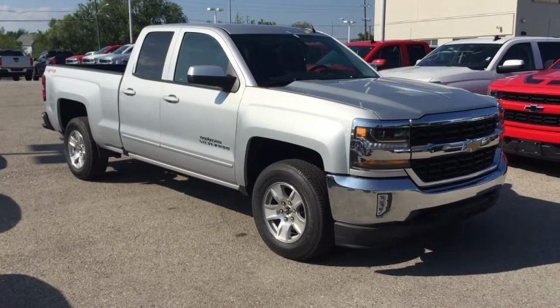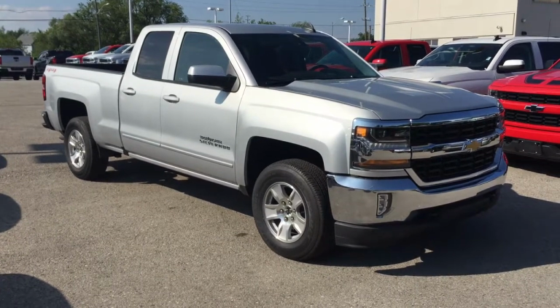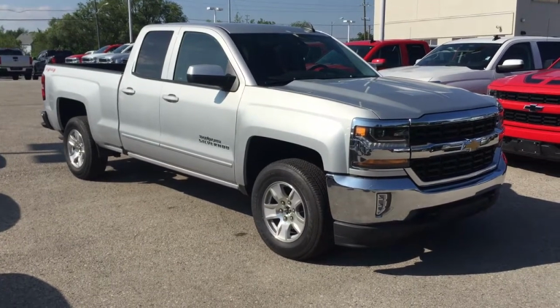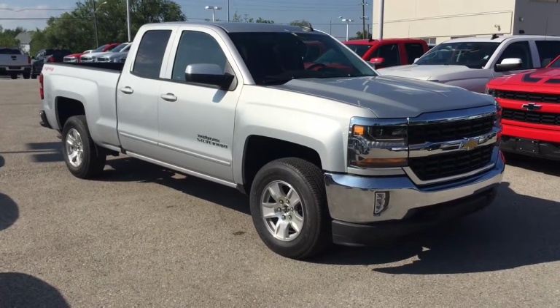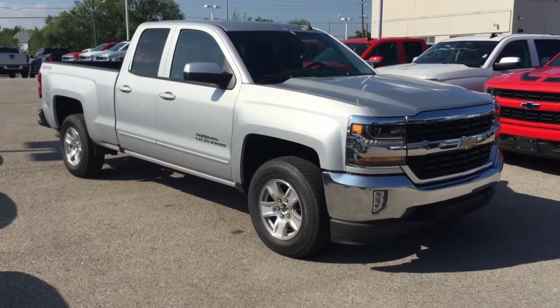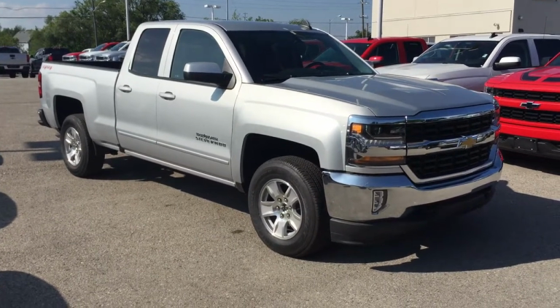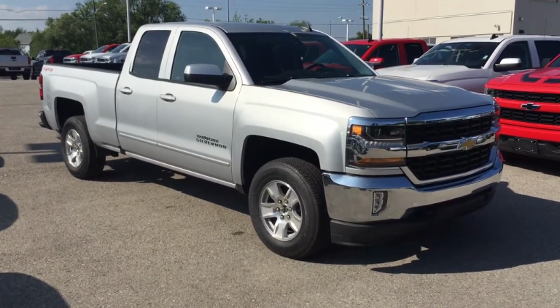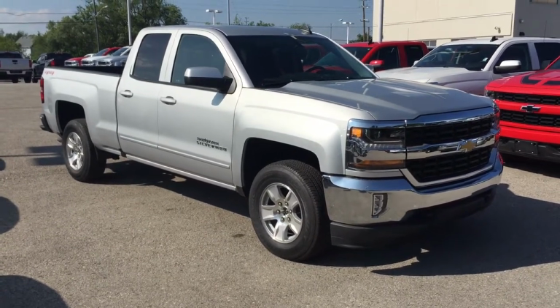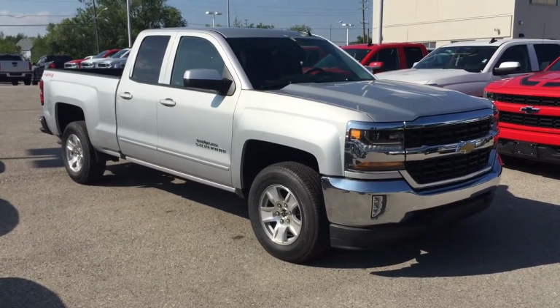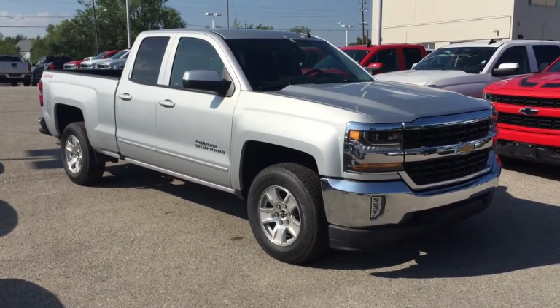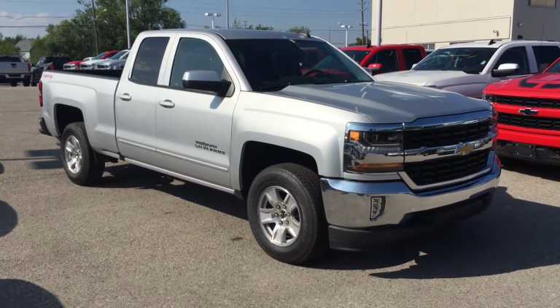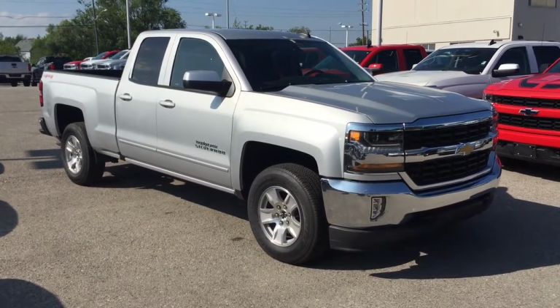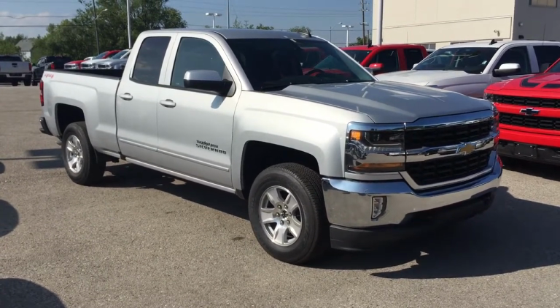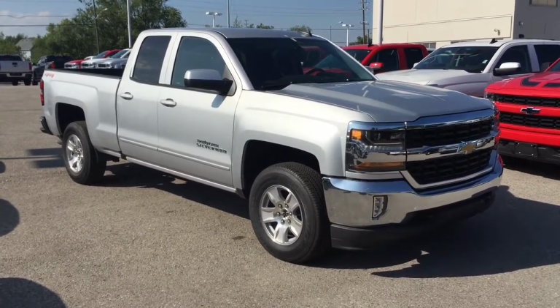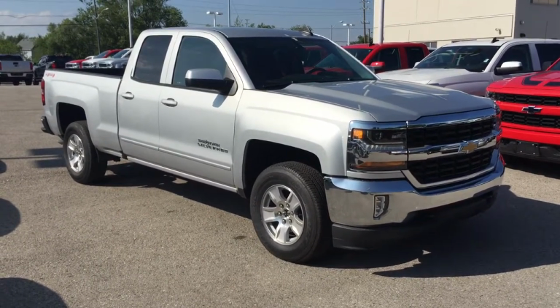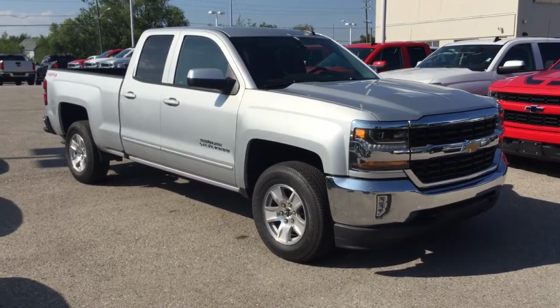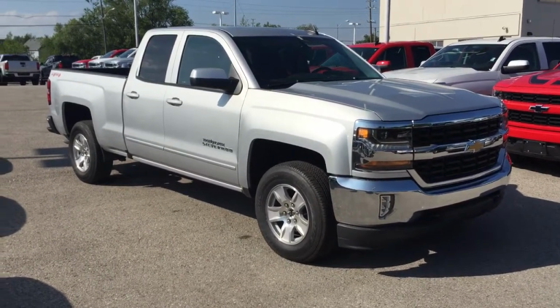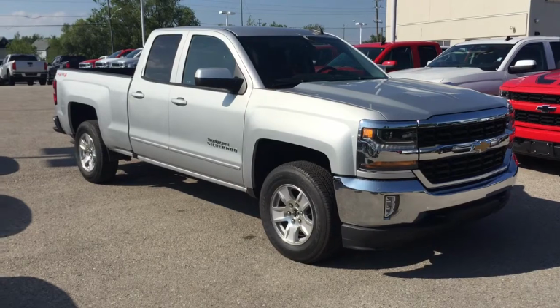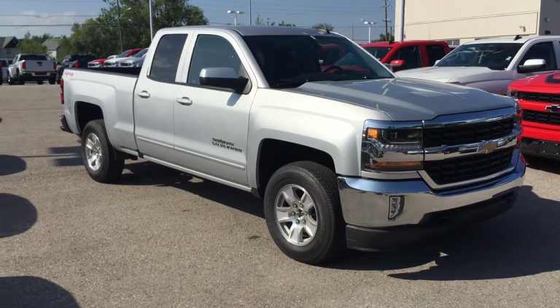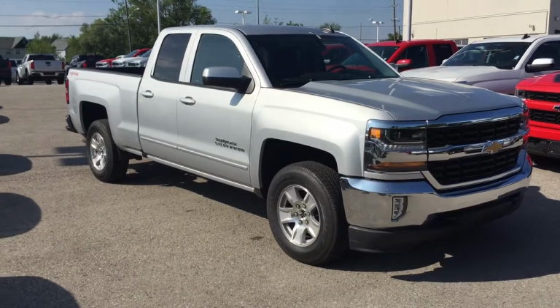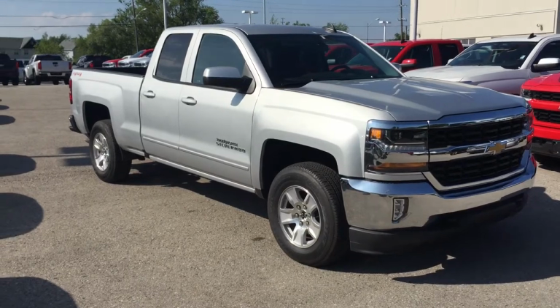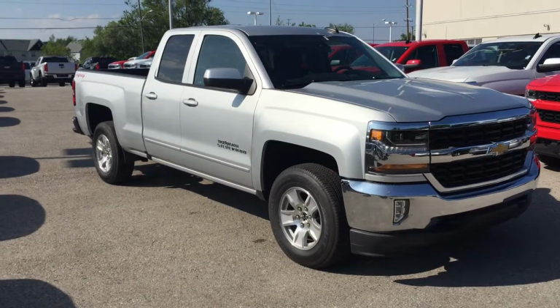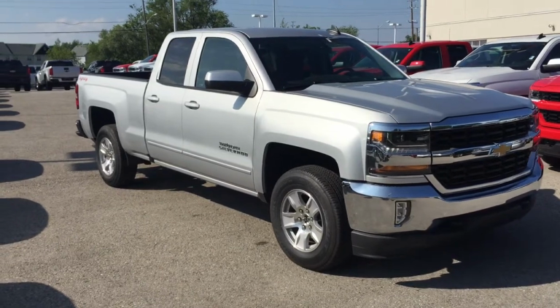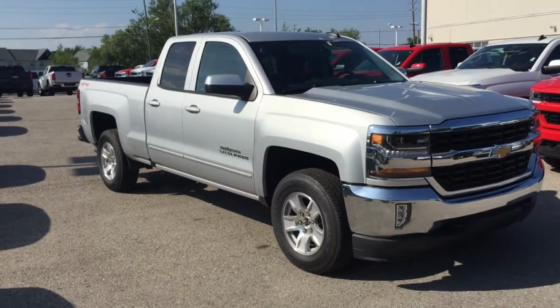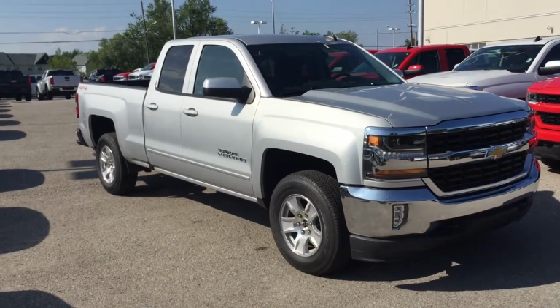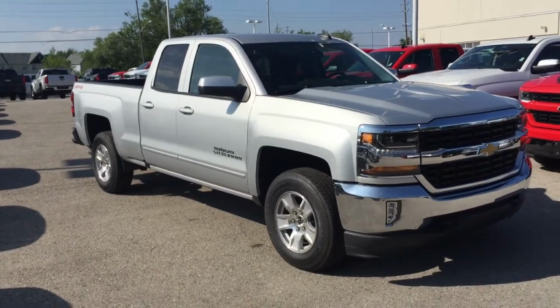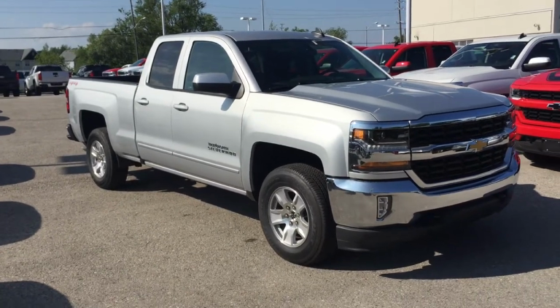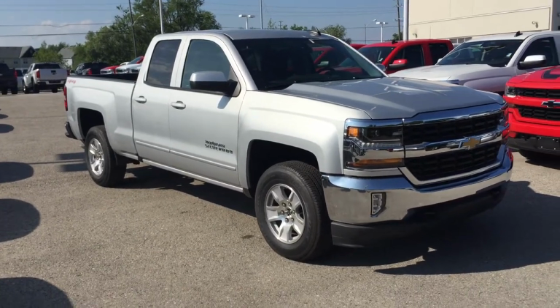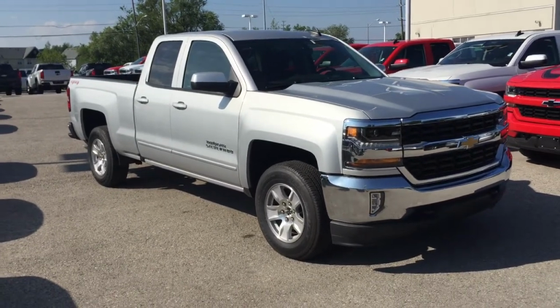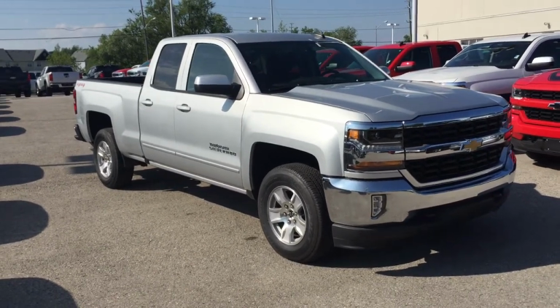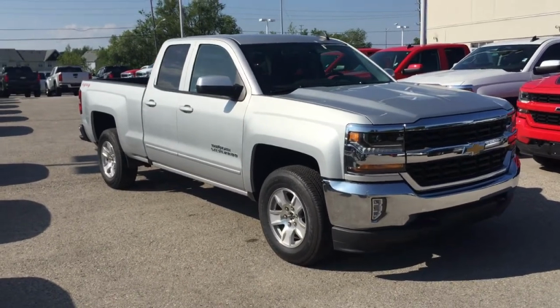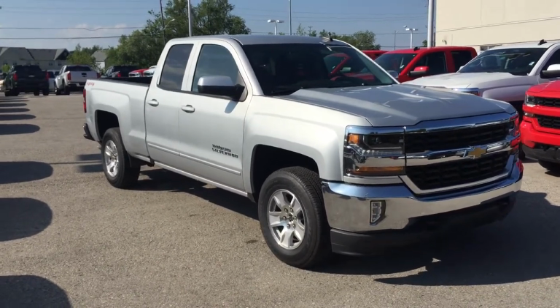Under the hood, the Ecotec 3 5.3-liter direct injection V8 engine, 6-speed automatic transmission. I'm going to show you the inside, follow me.